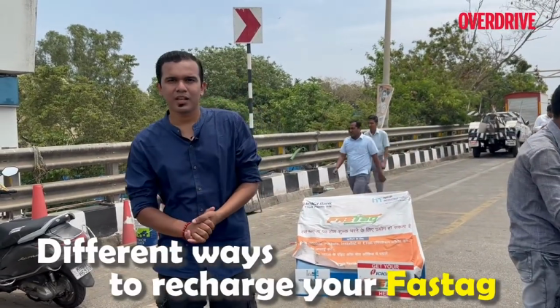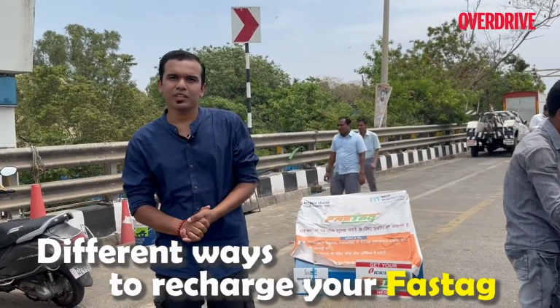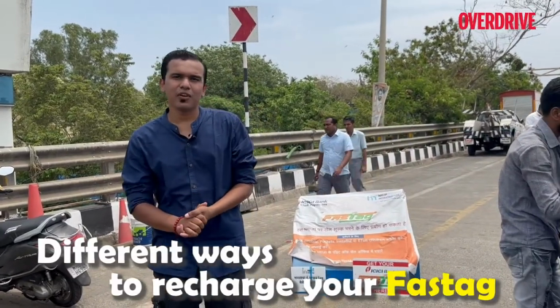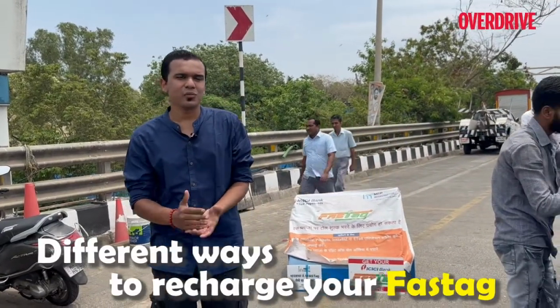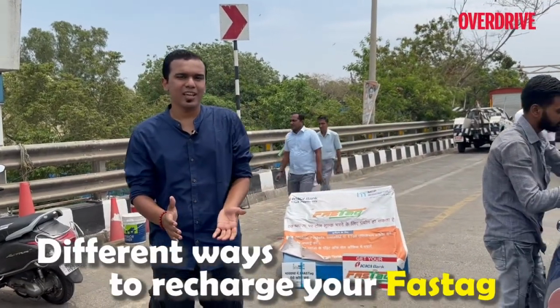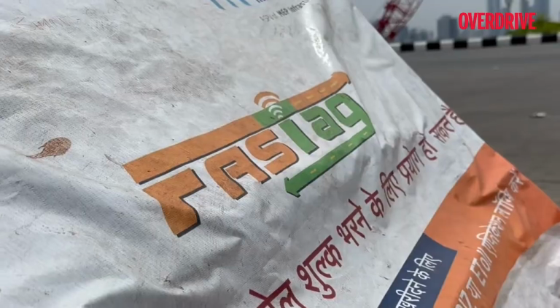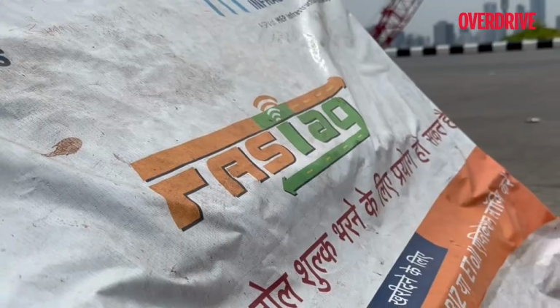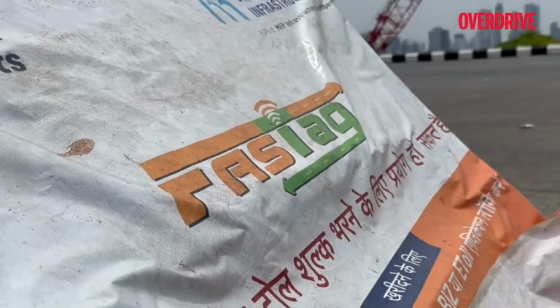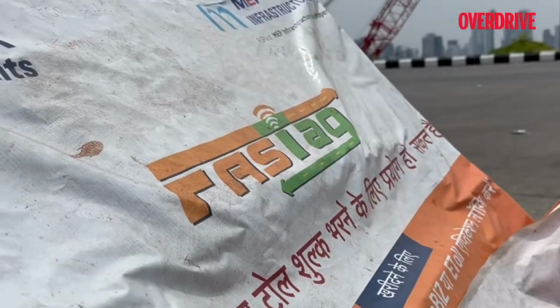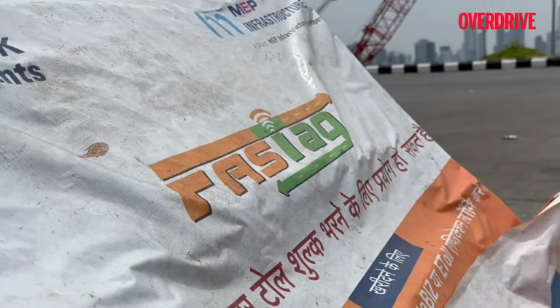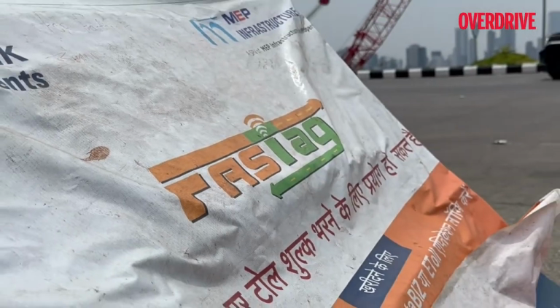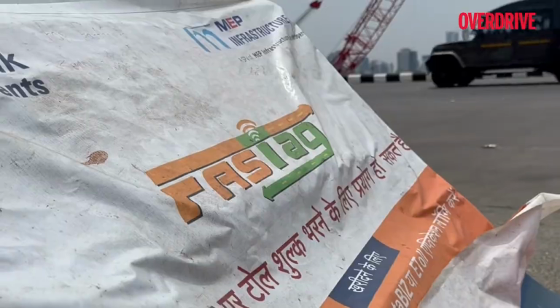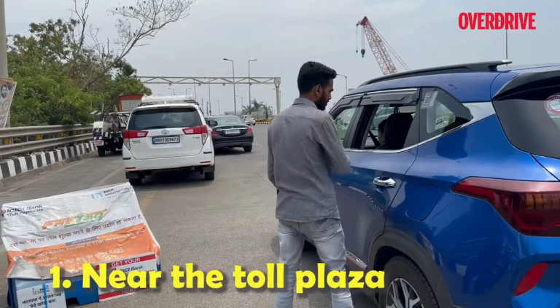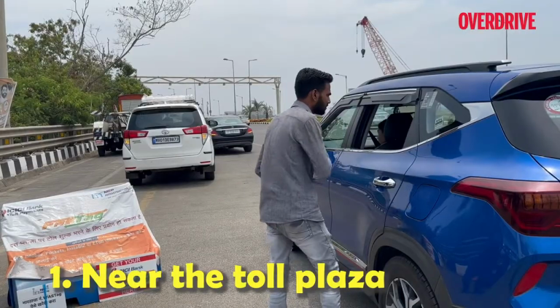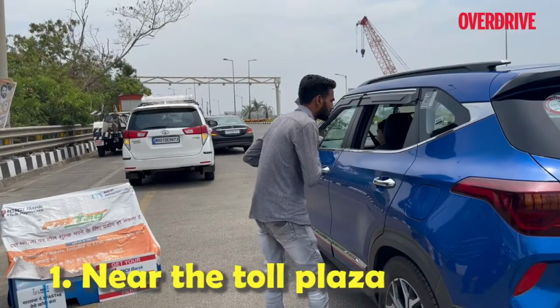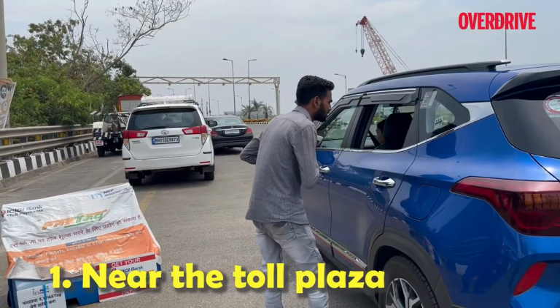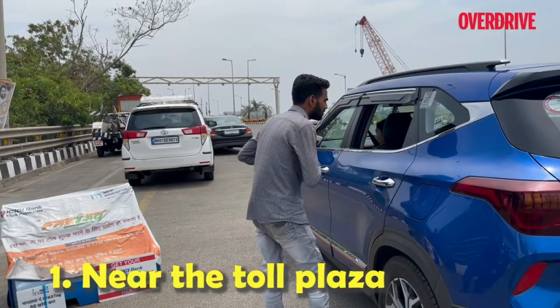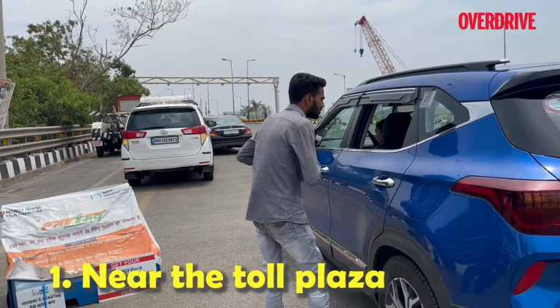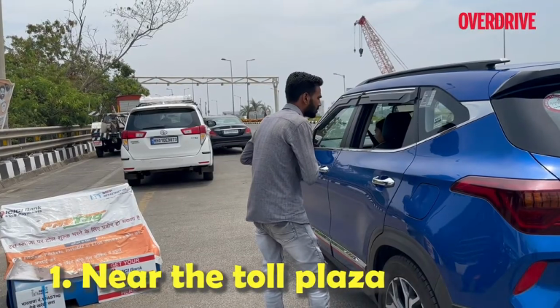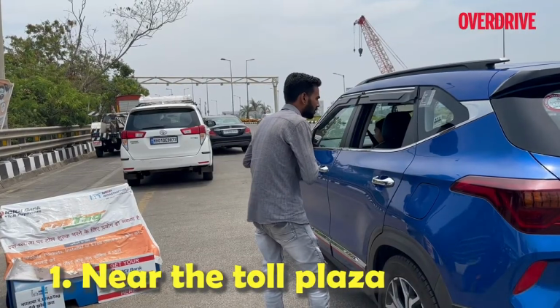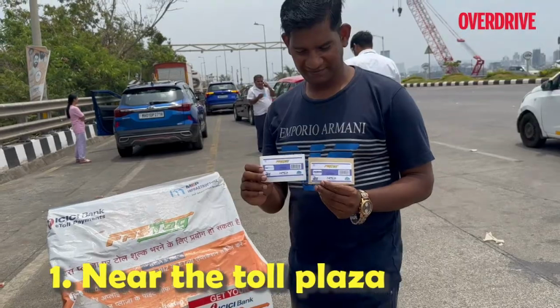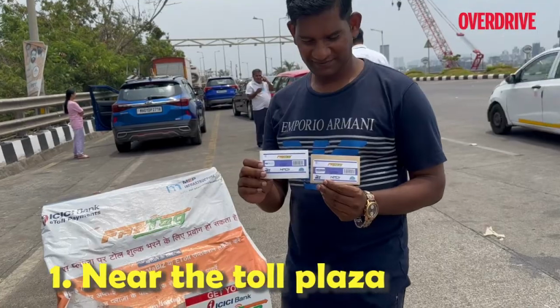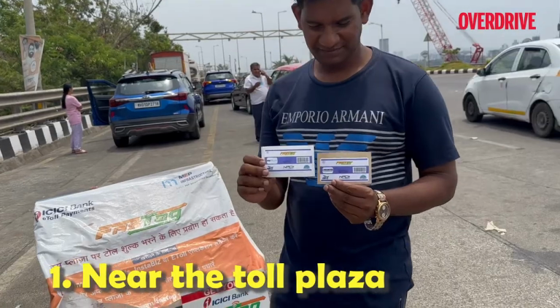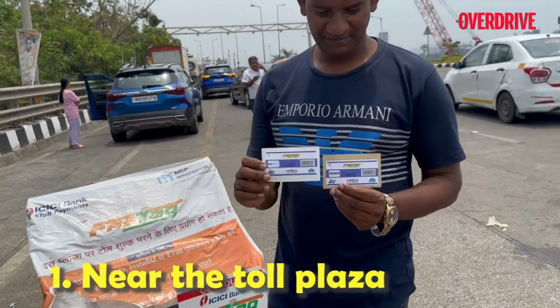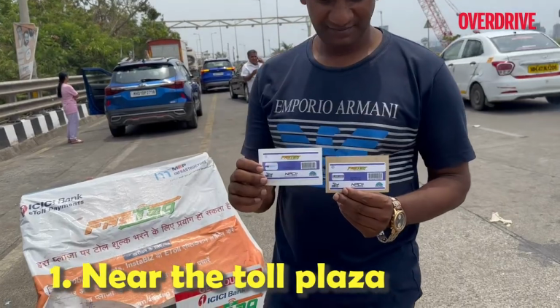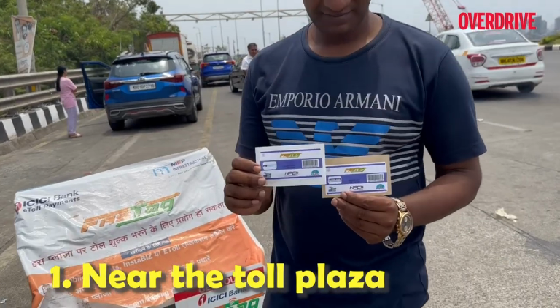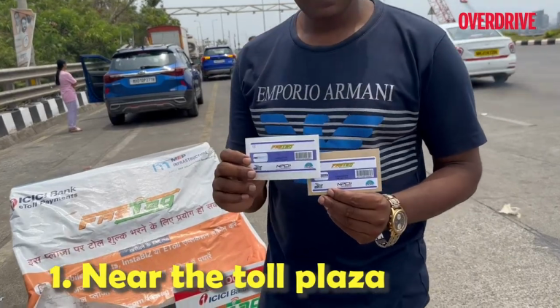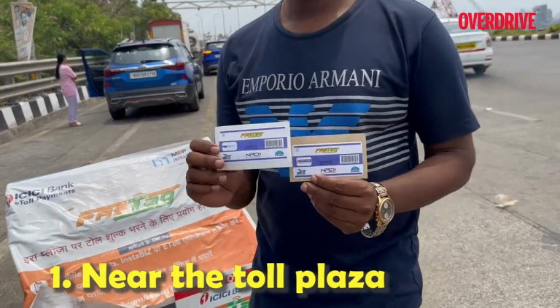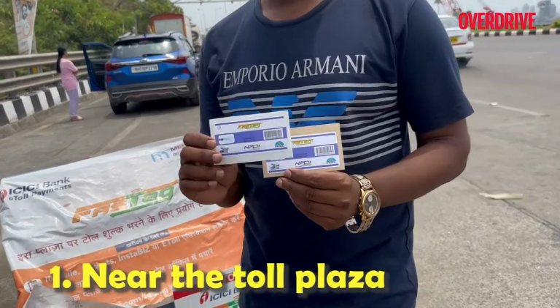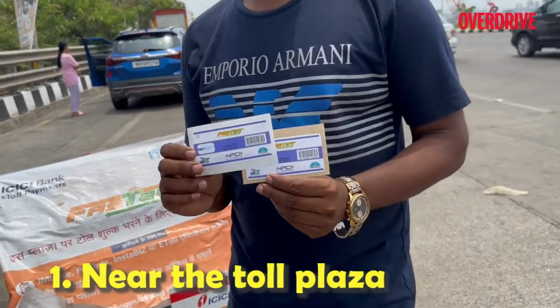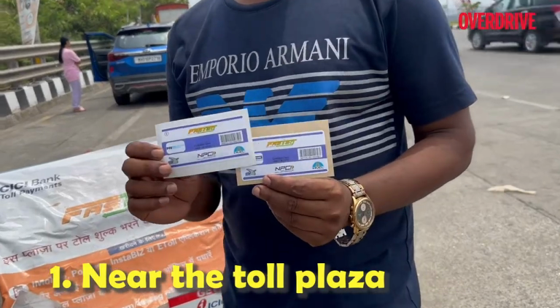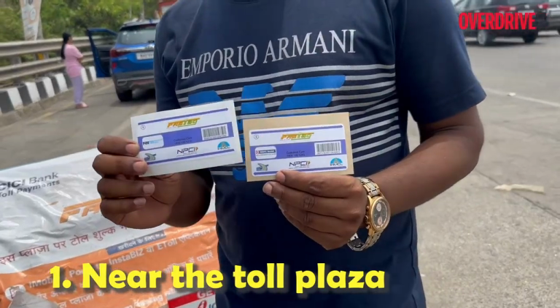The first way is by coming up to the kiosk that is set up right outside all toll-naftas on all highways.